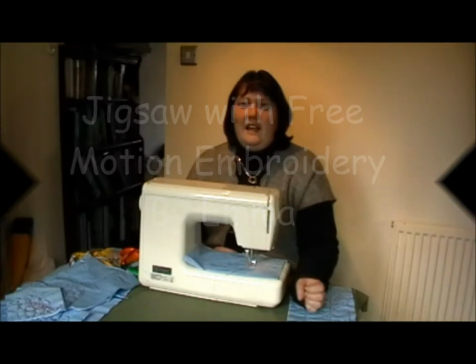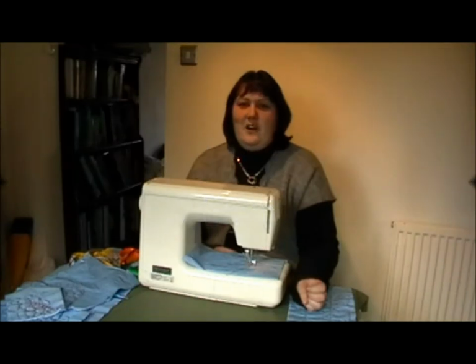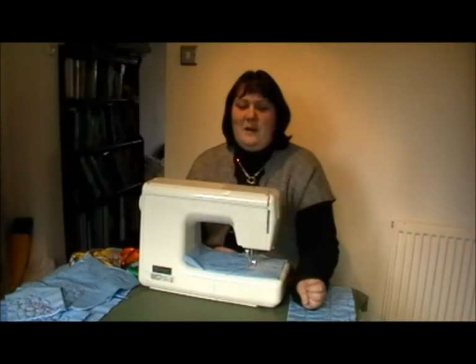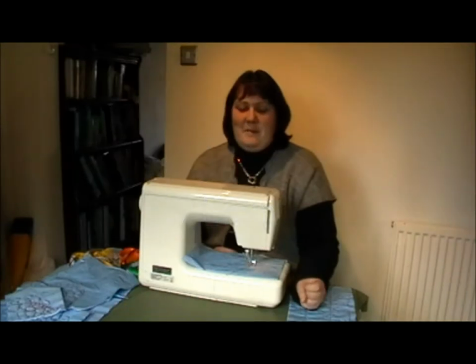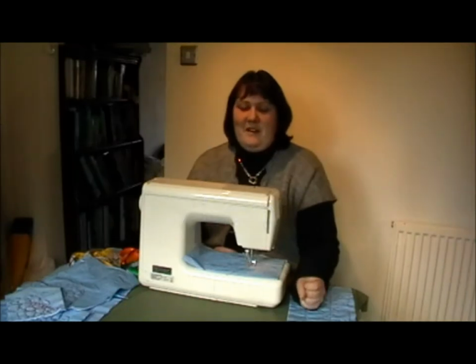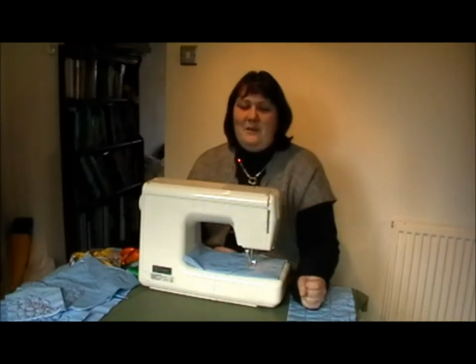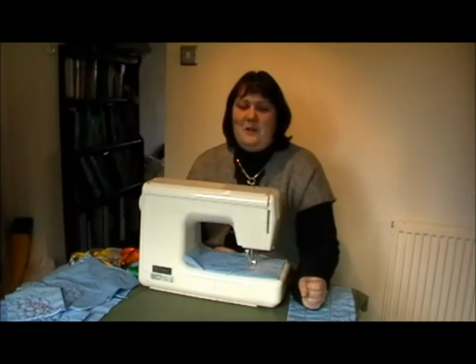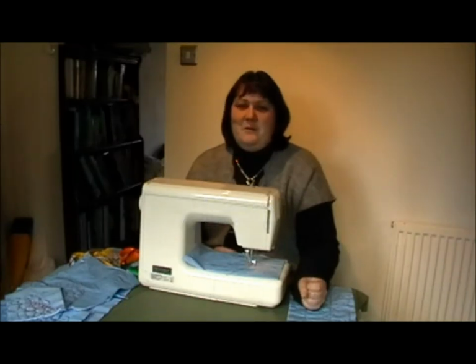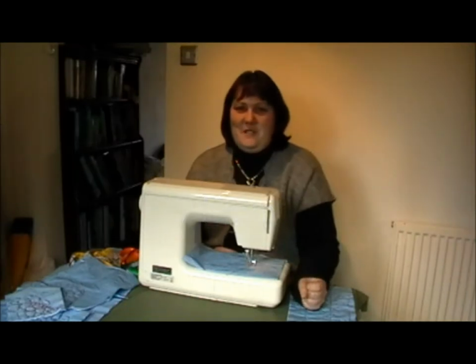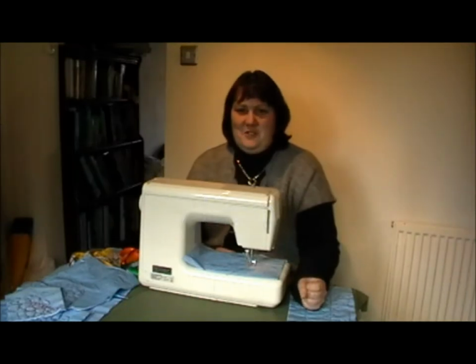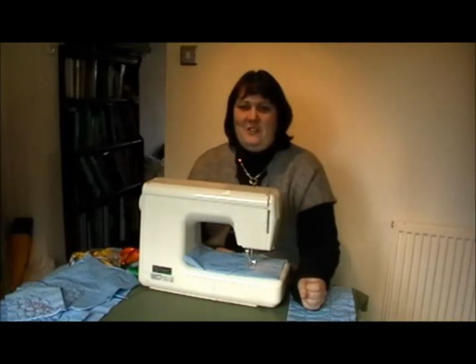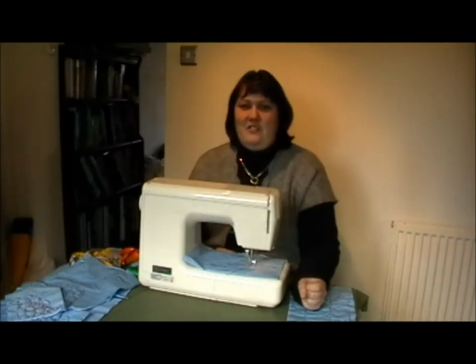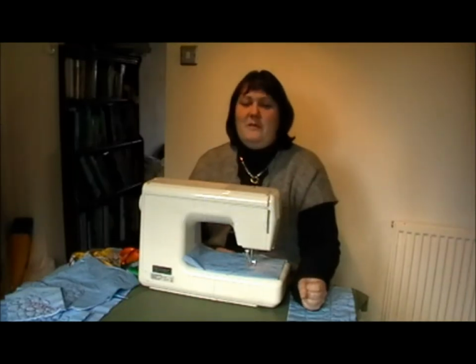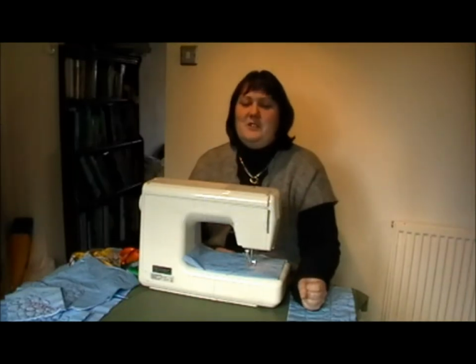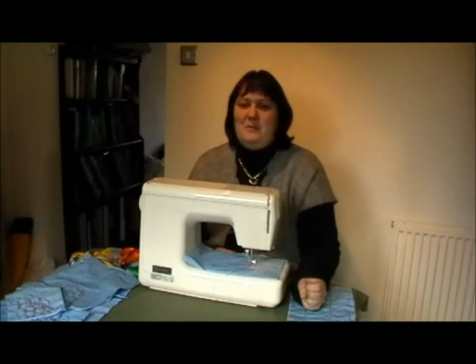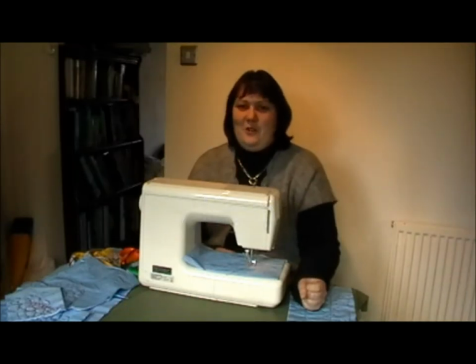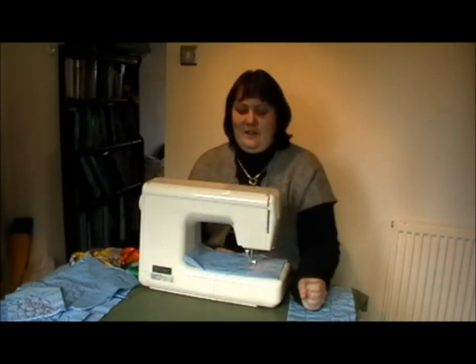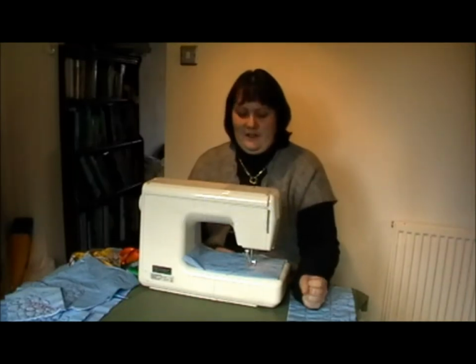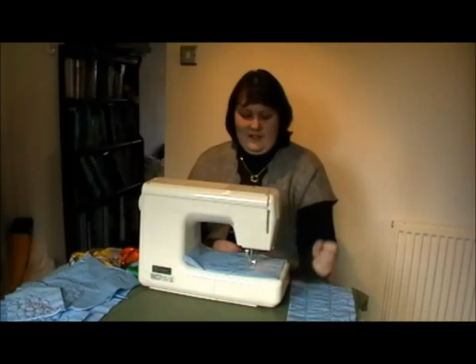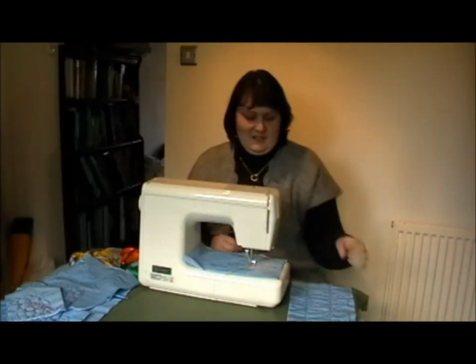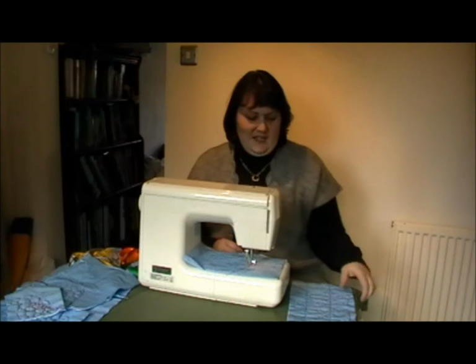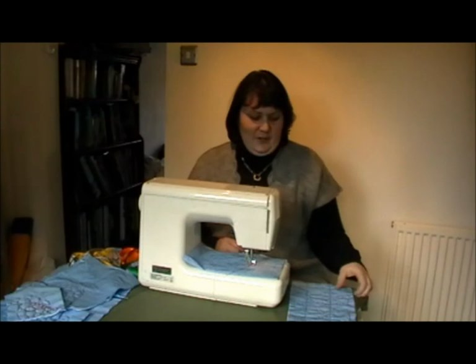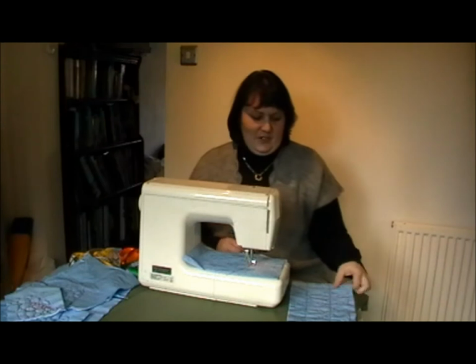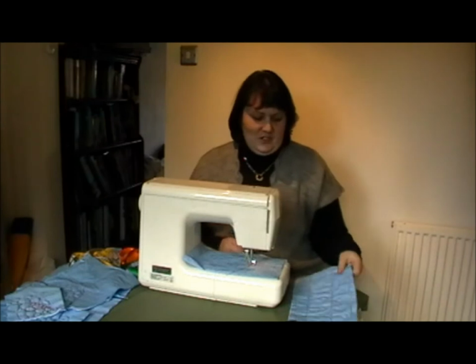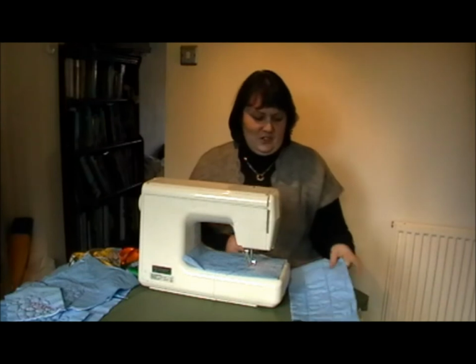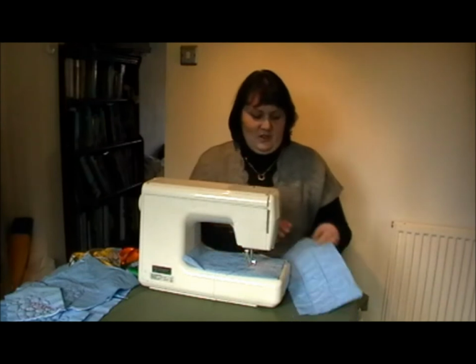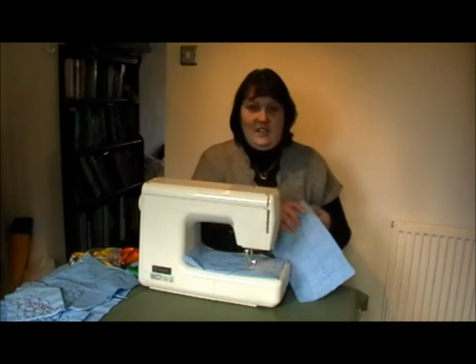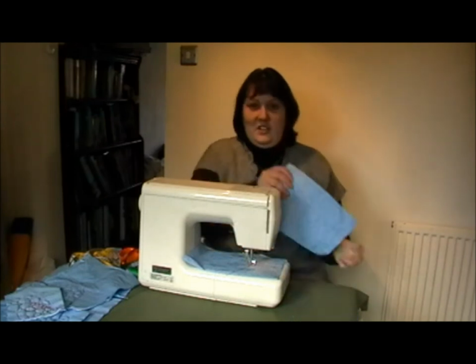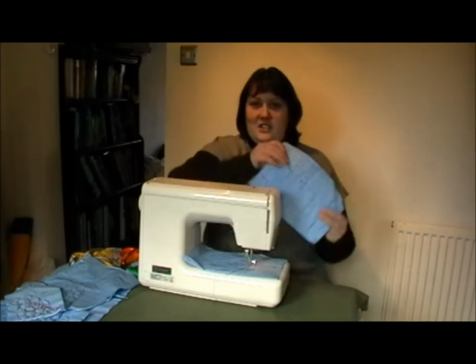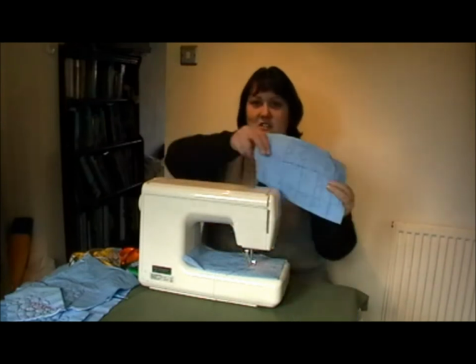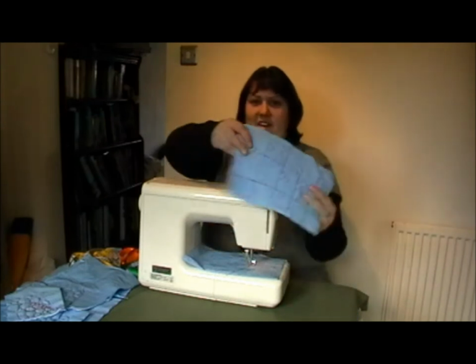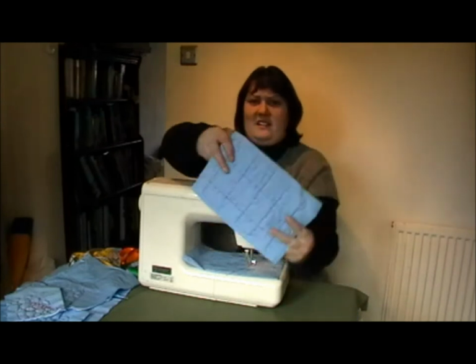Hello, I'm Emma. Welcome to my tutorial for Free Motion Embroidery. Today we're going to do the jigsaw effect.